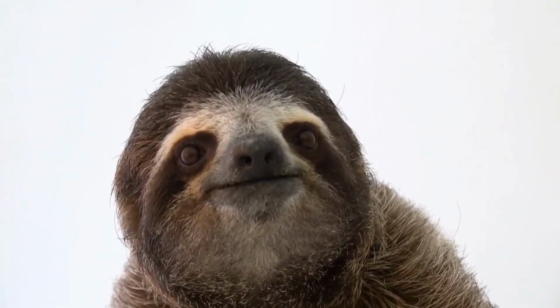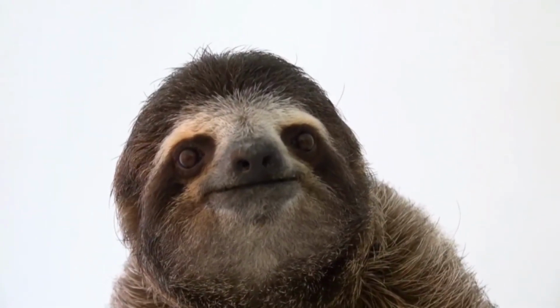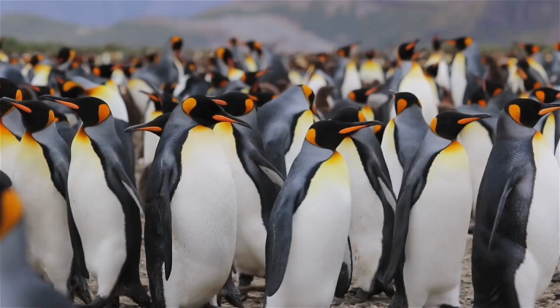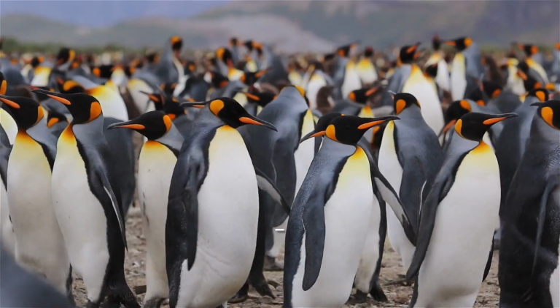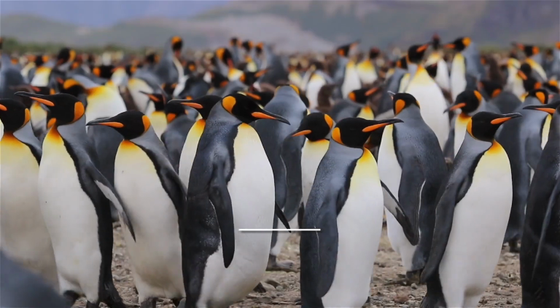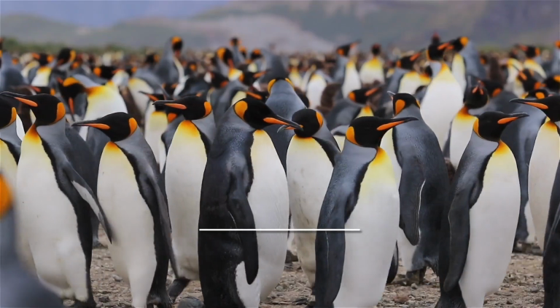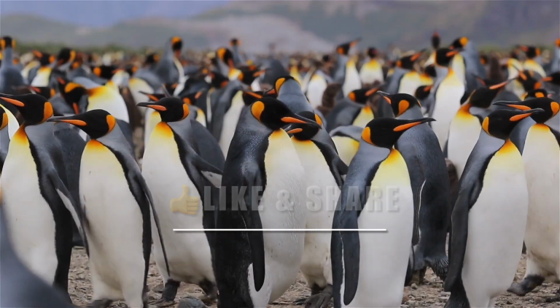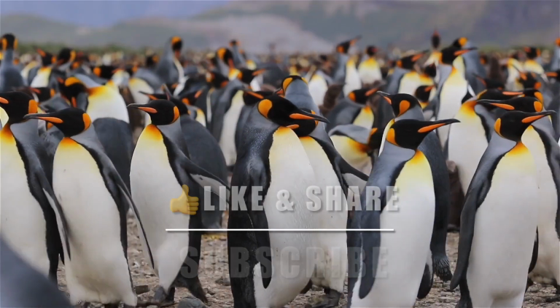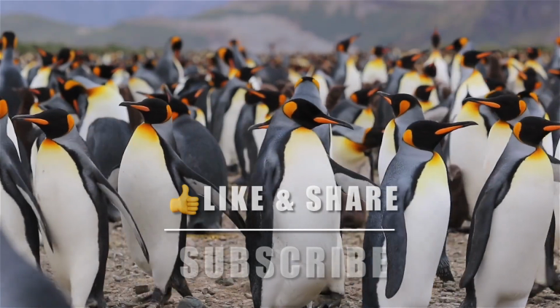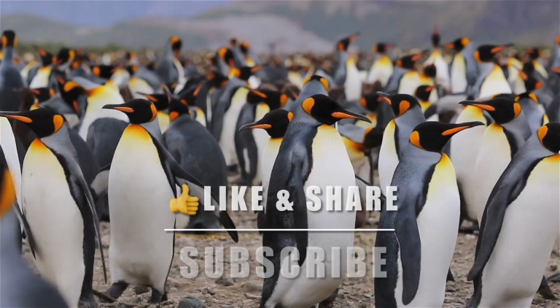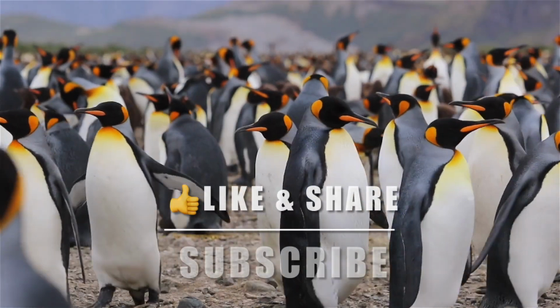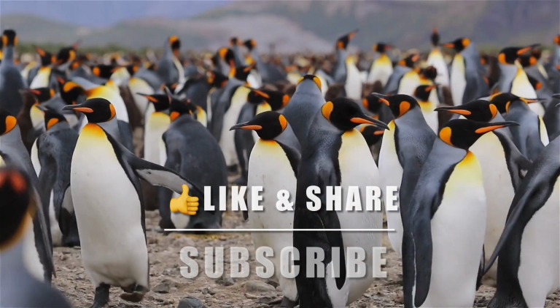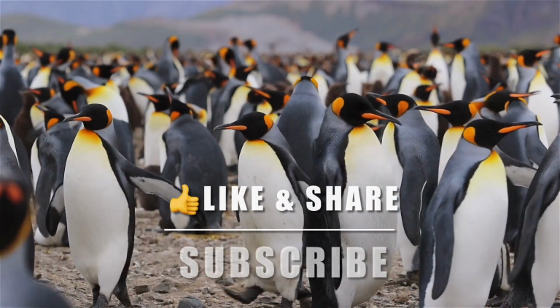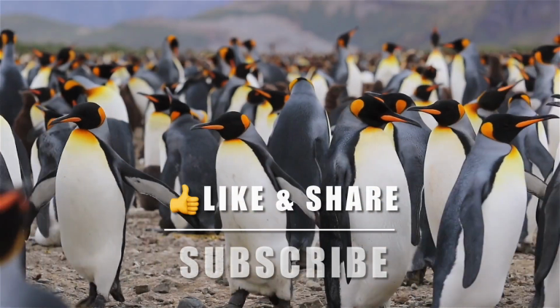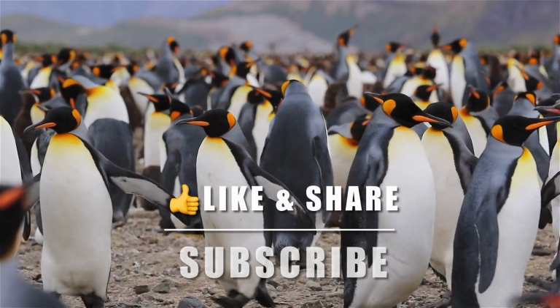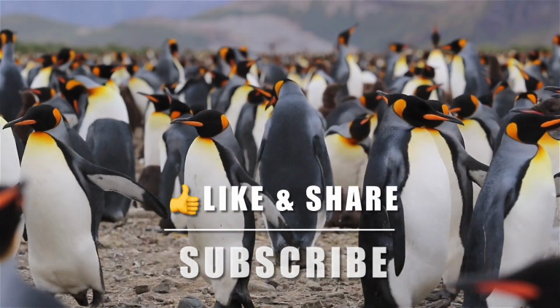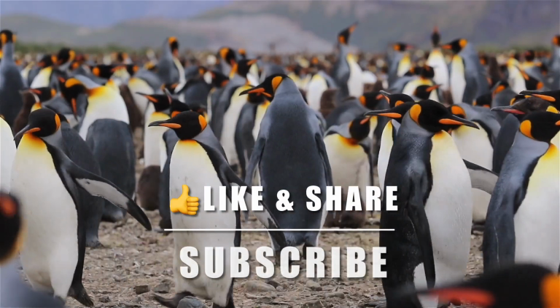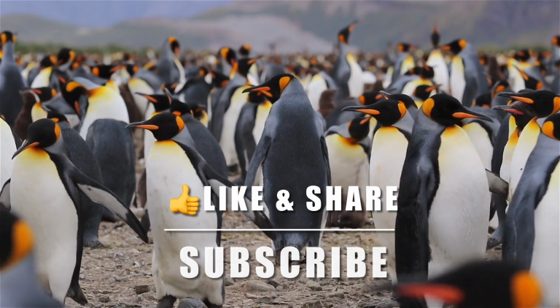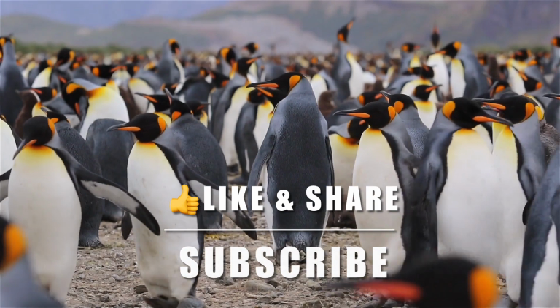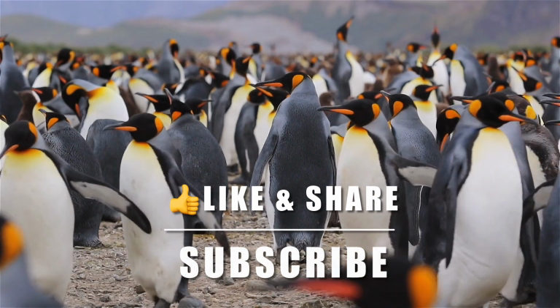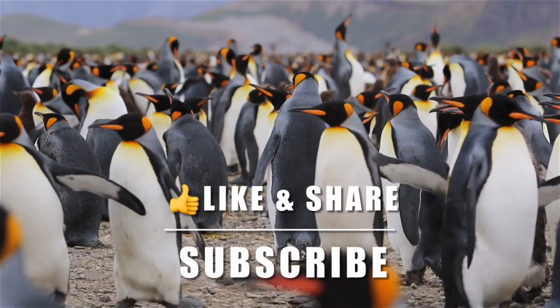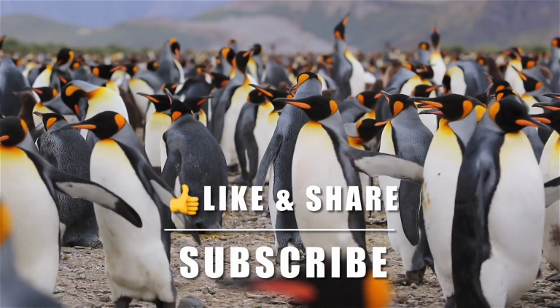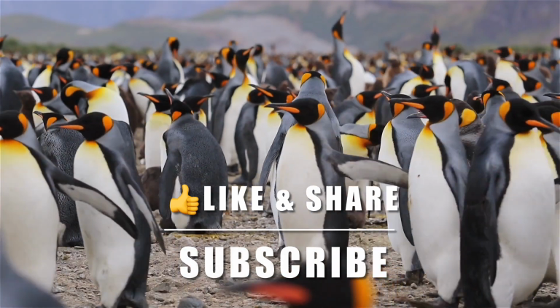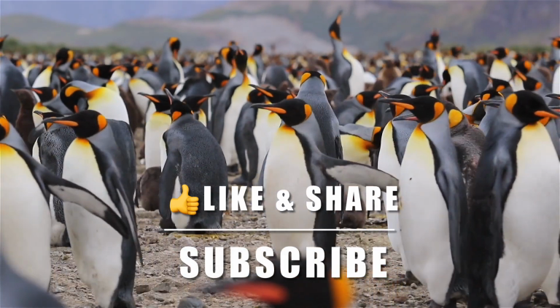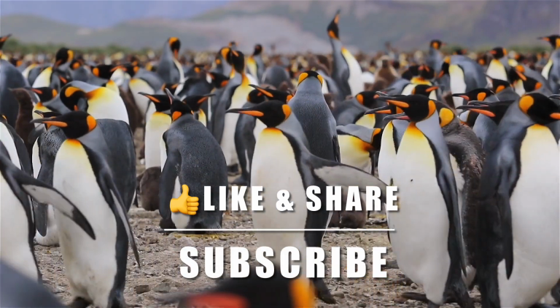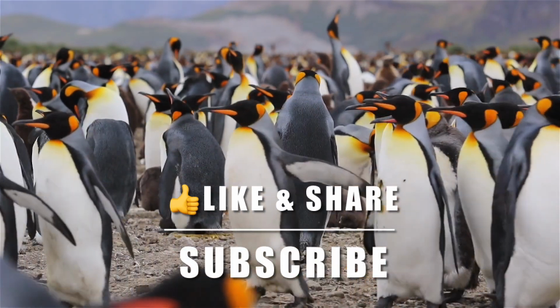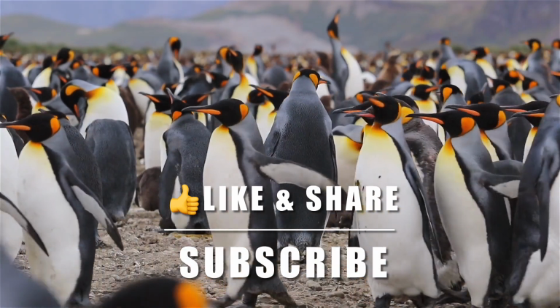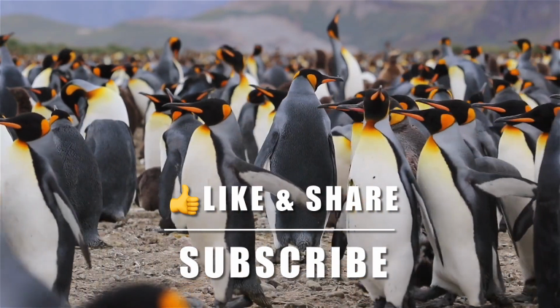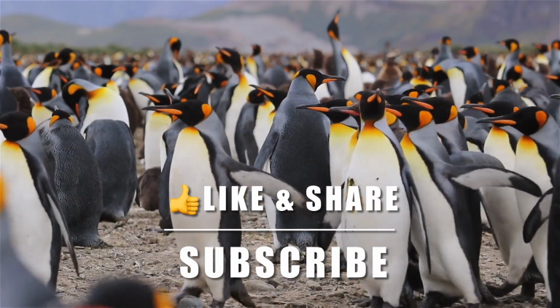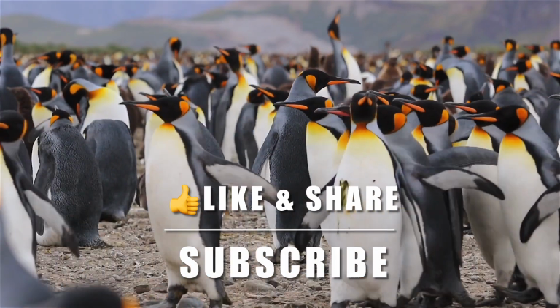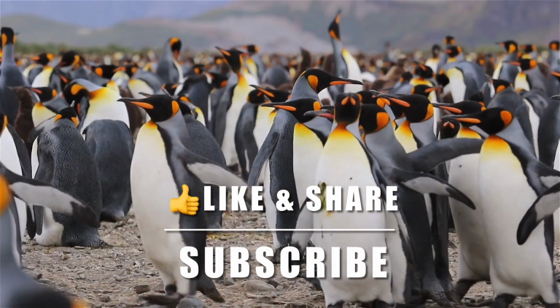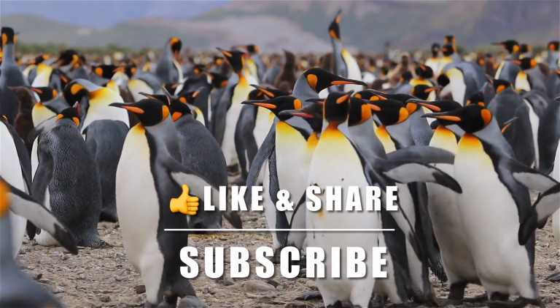Thank you for watching my video. Please don't forget to subscribe to my channel and like this video.